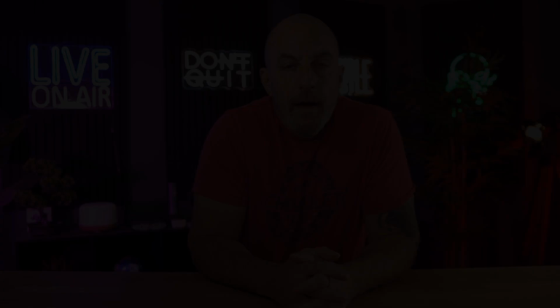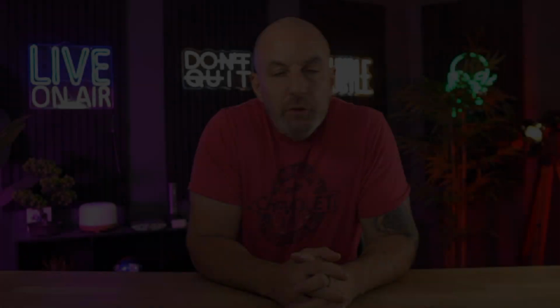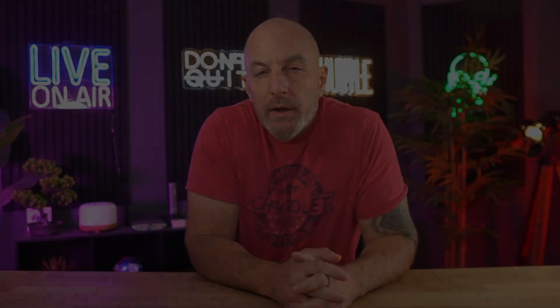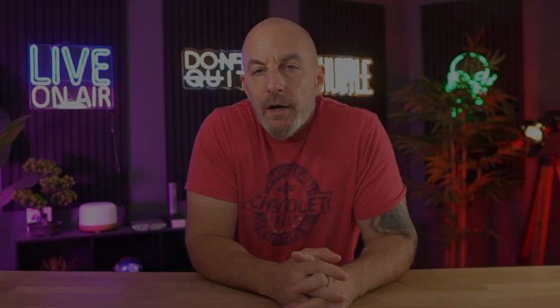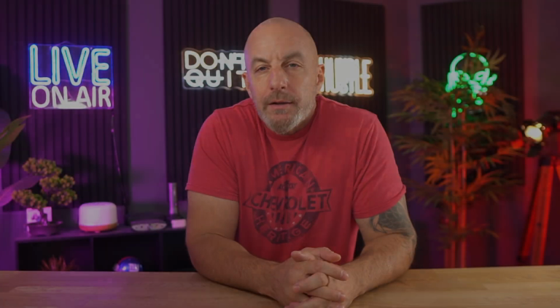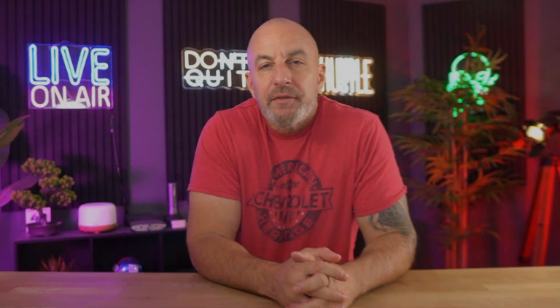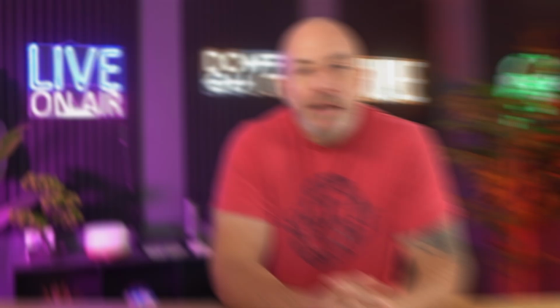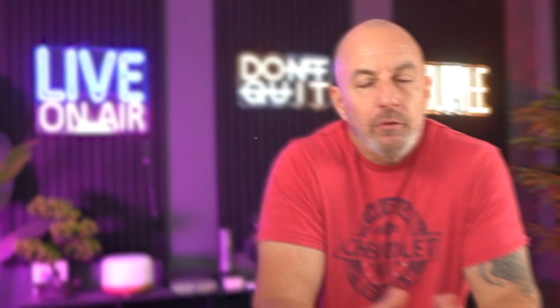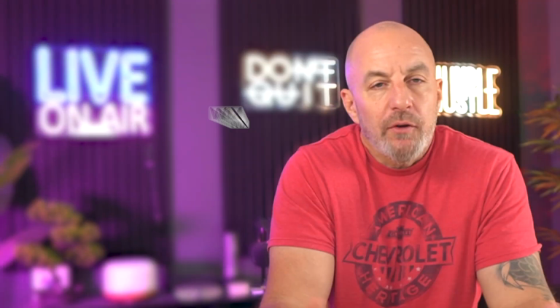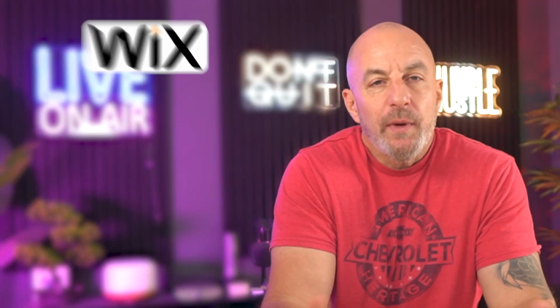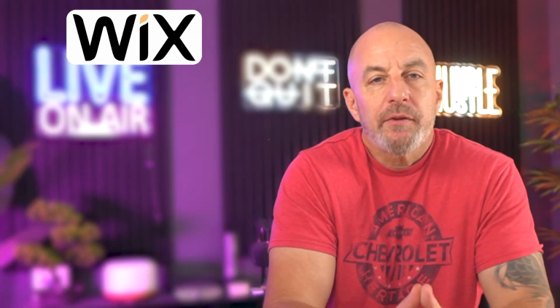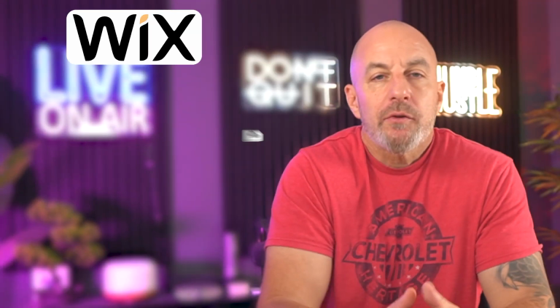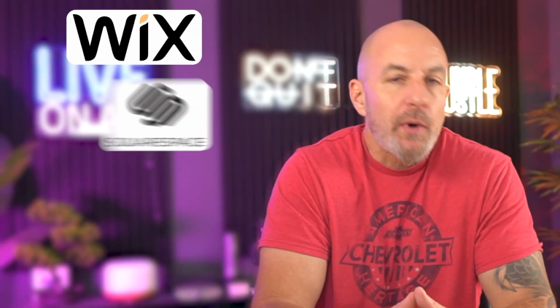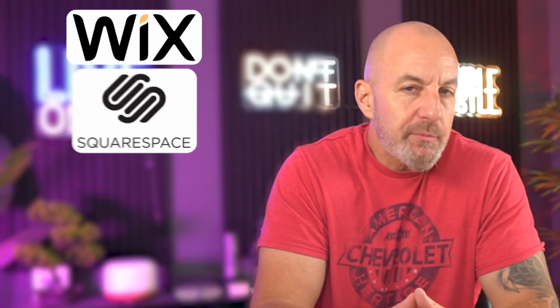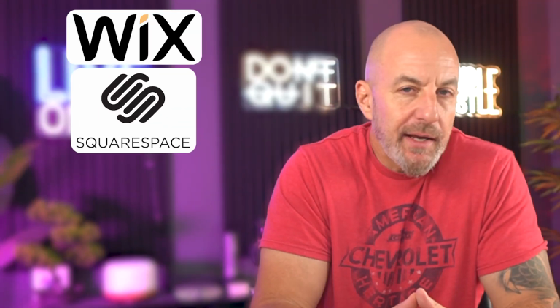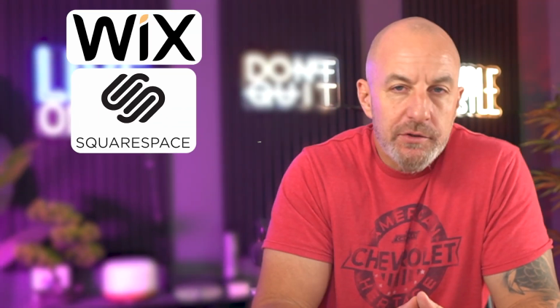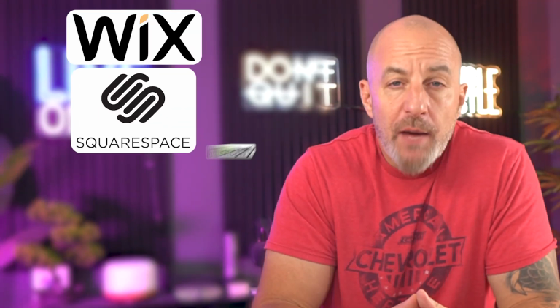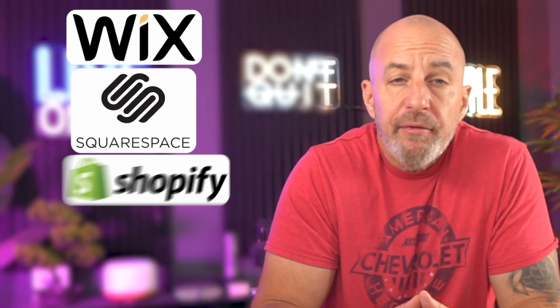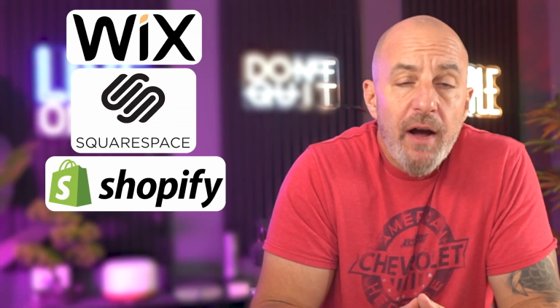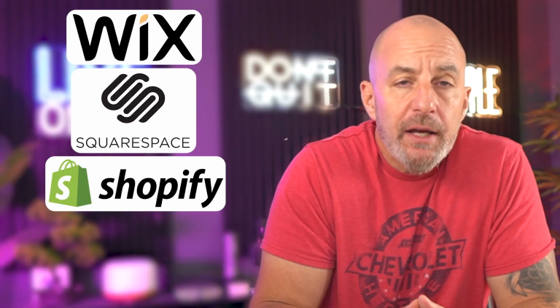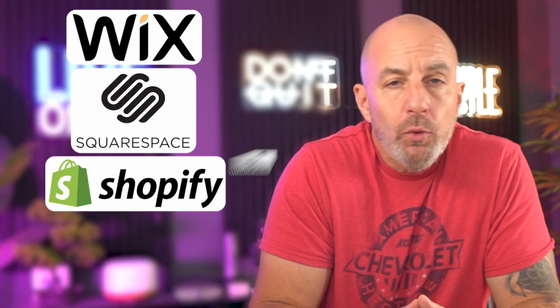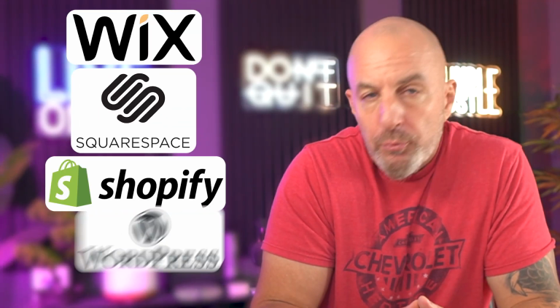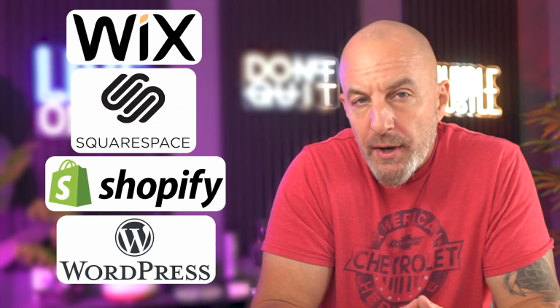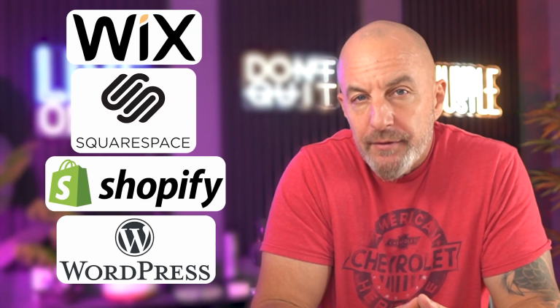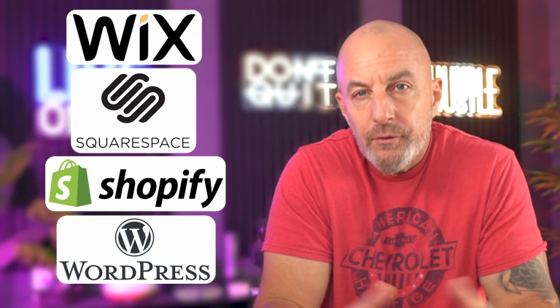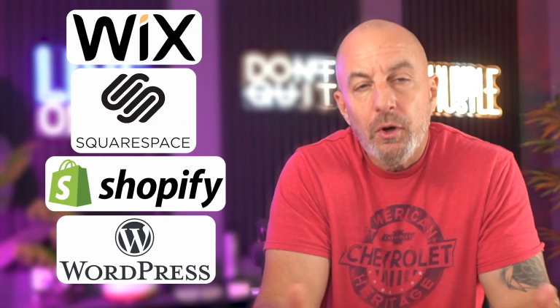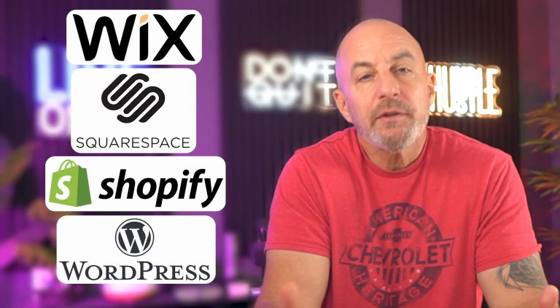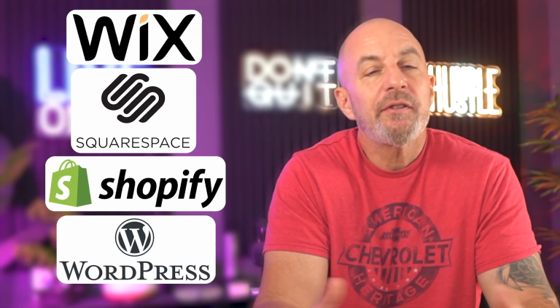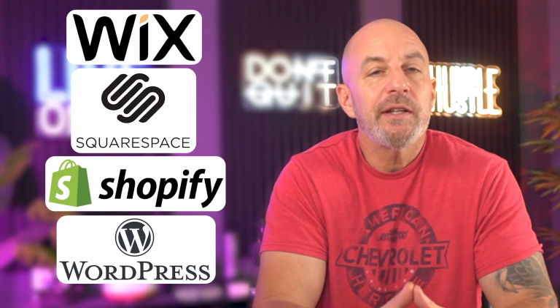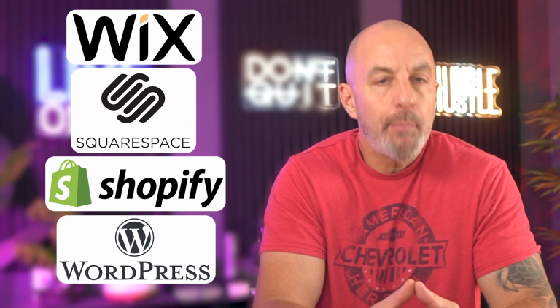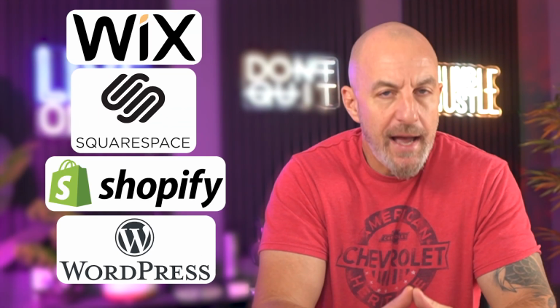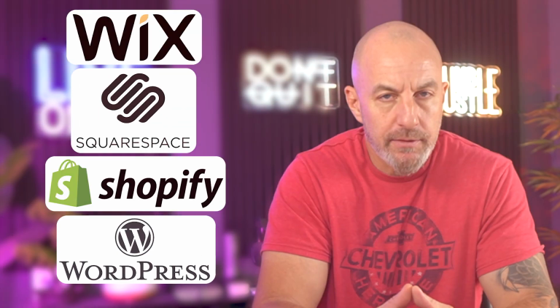After working on enough sites across Wix, Squarespace, Shopify, and WordPress, you start to see a pattern.